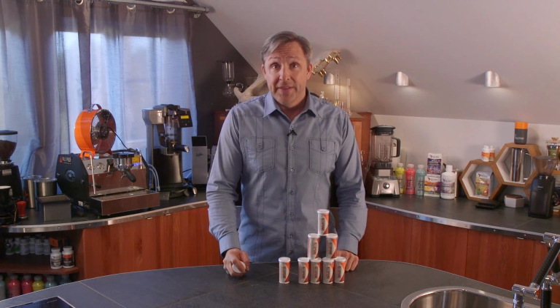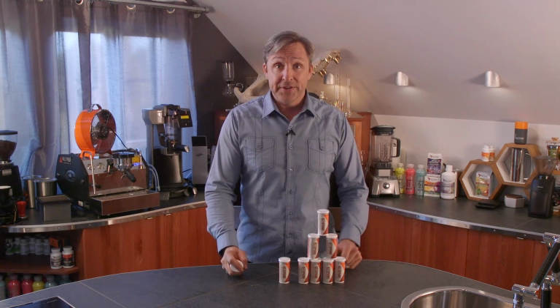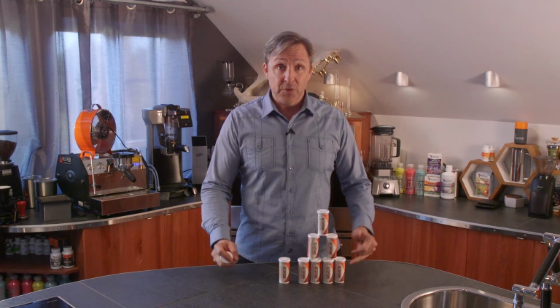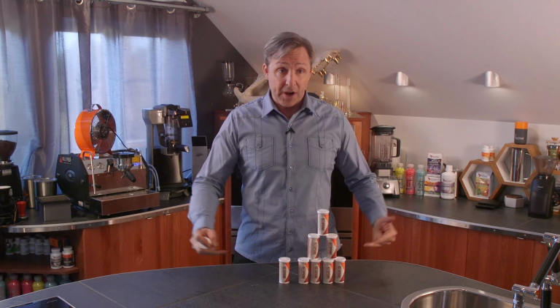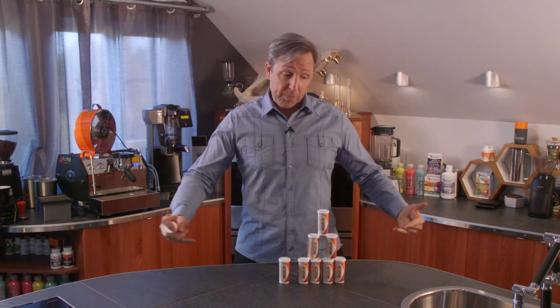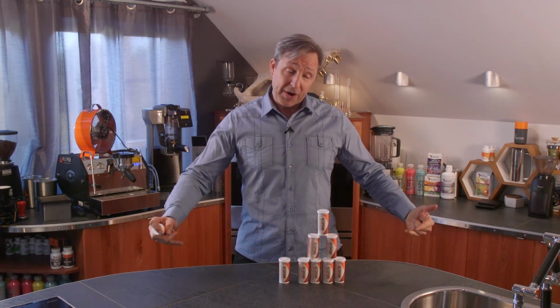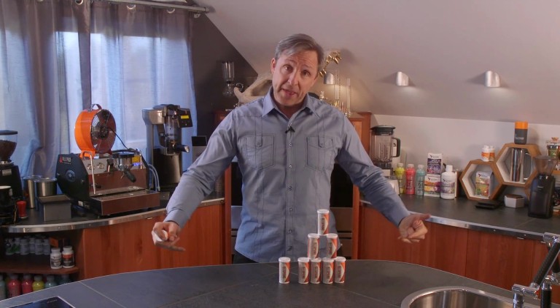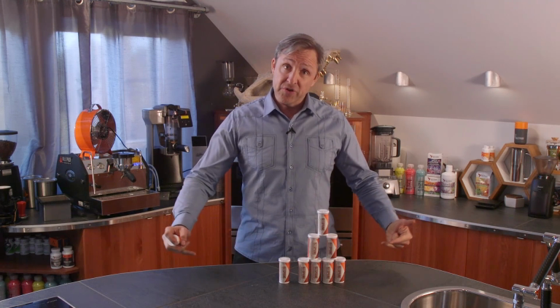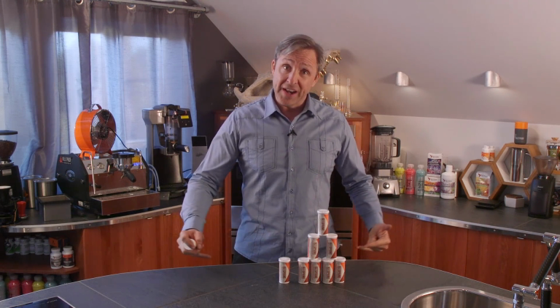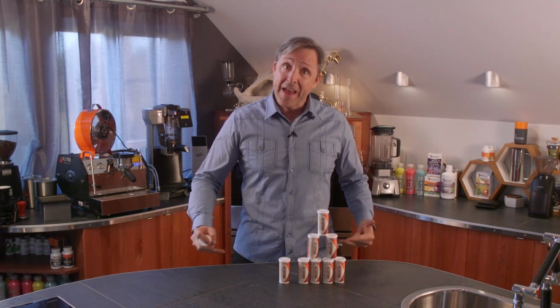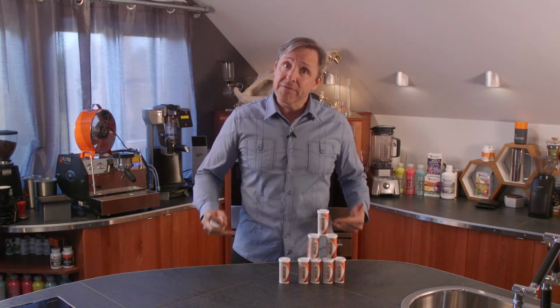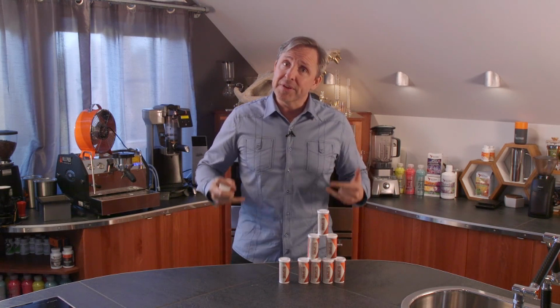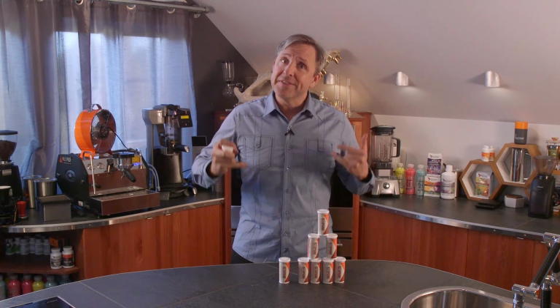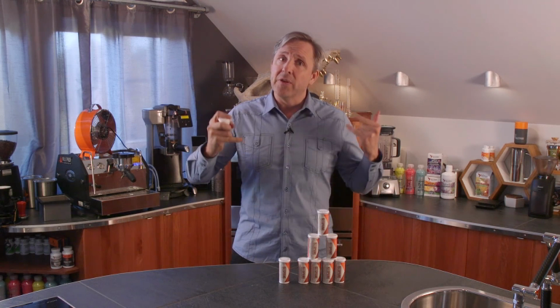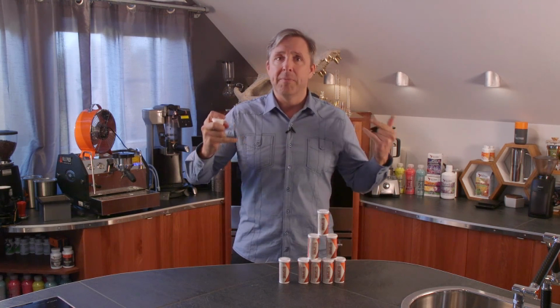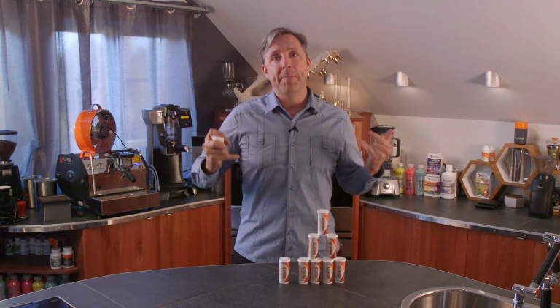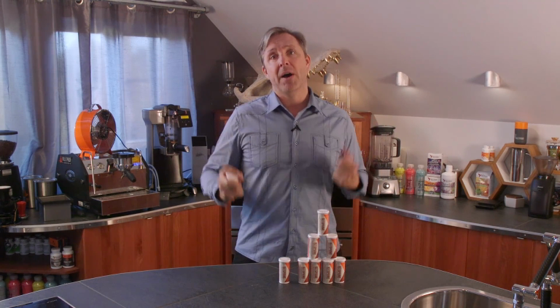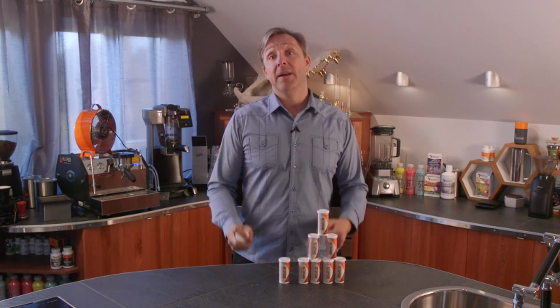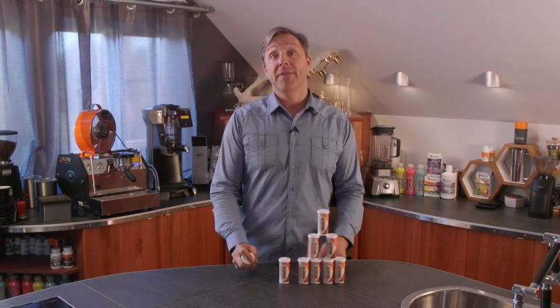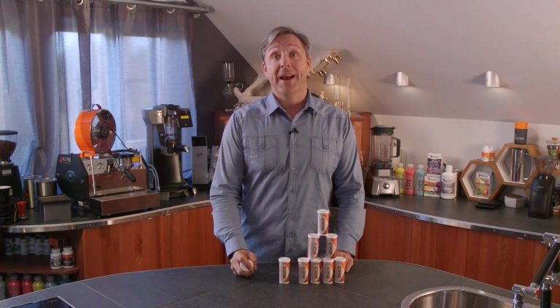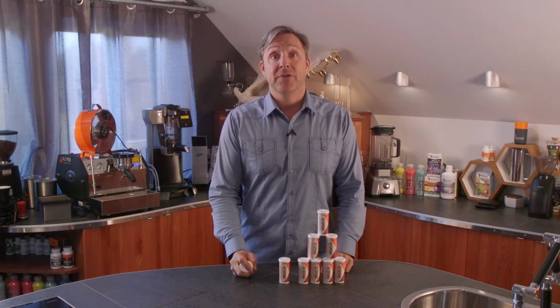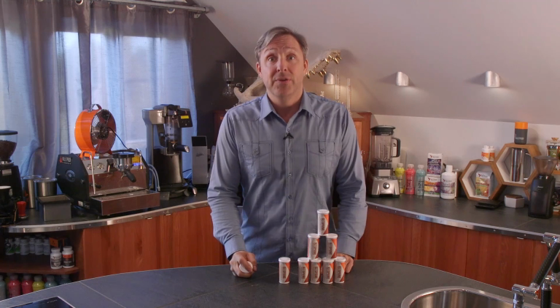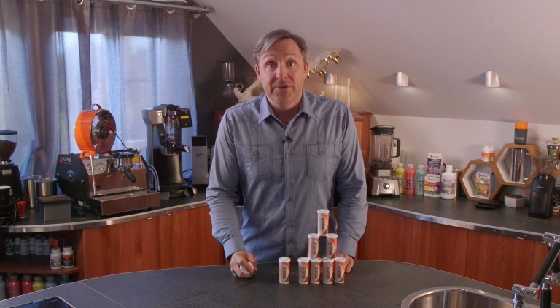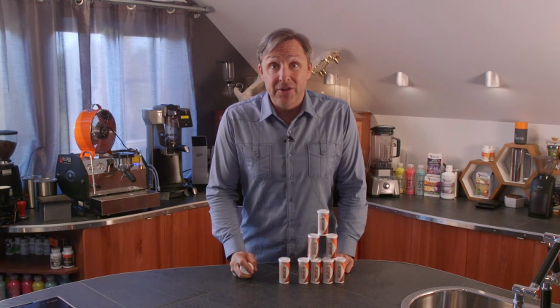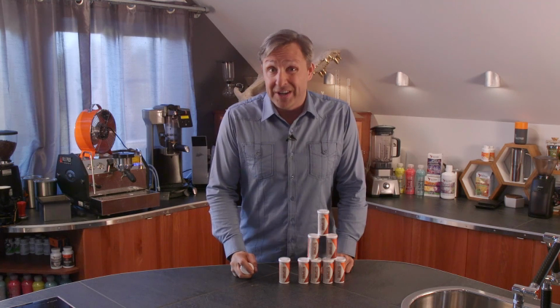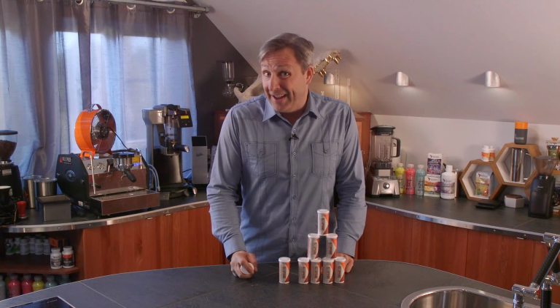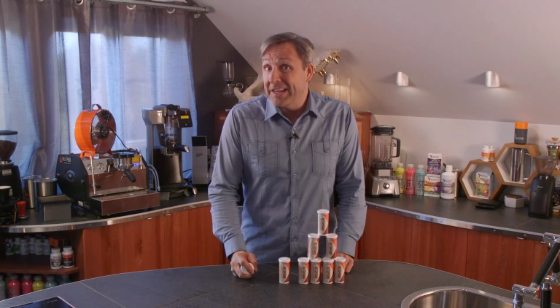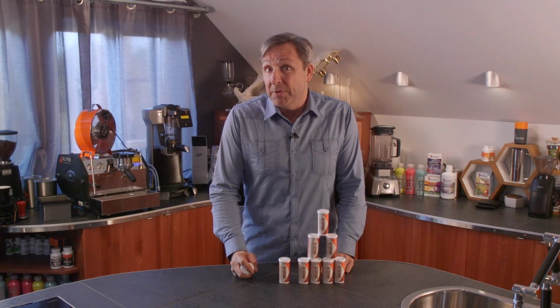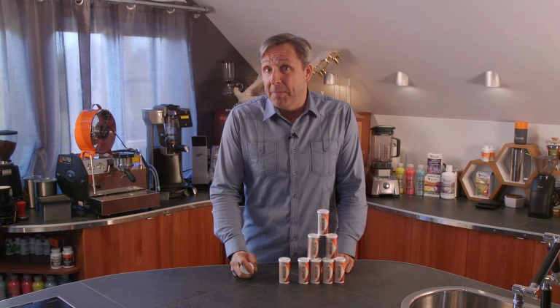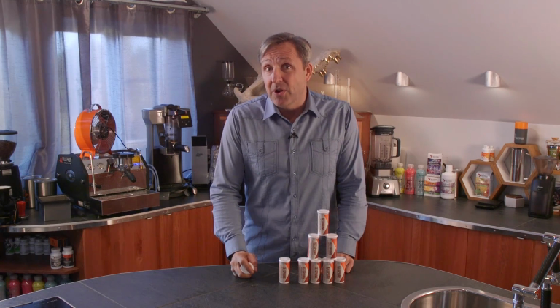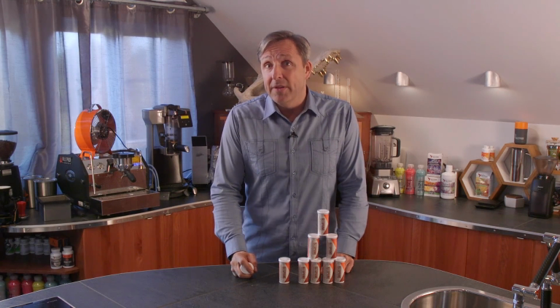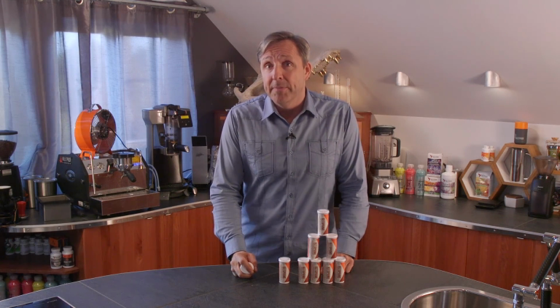This is a way to upgrade the energy in every cell in my body that actually uses energy, and that's pretty much all of them.